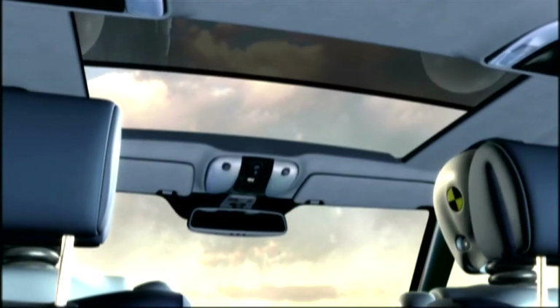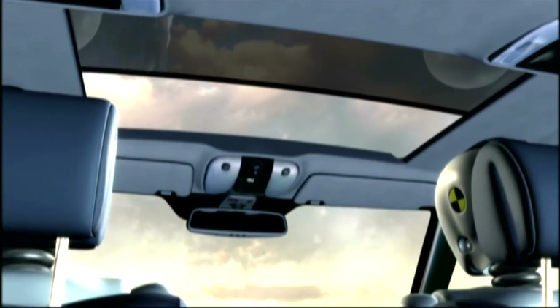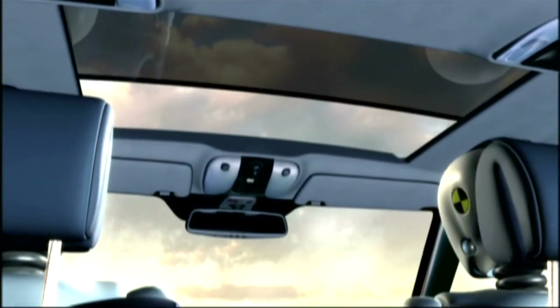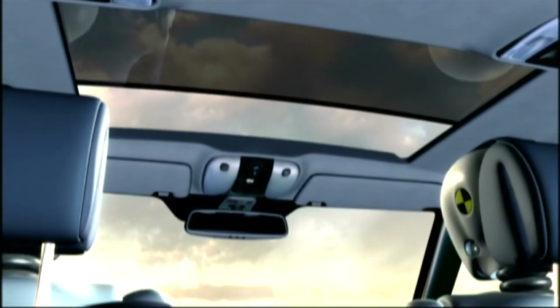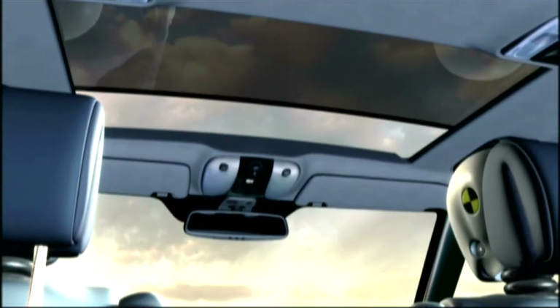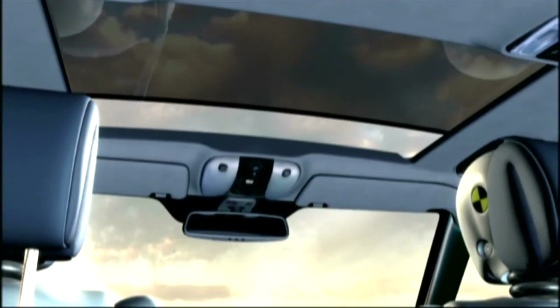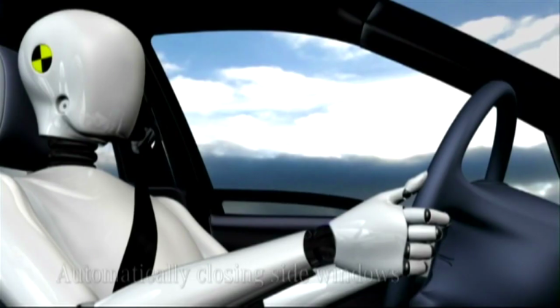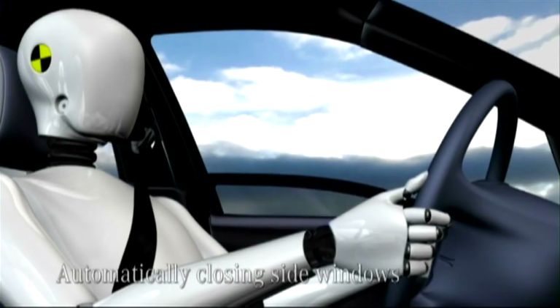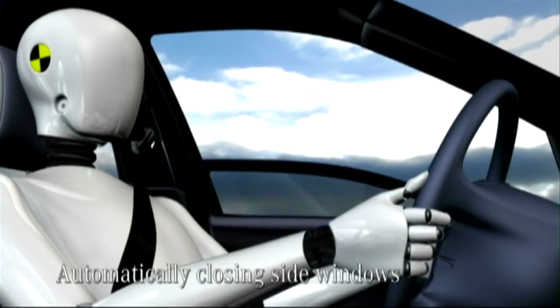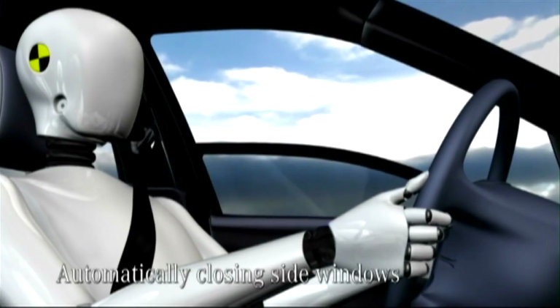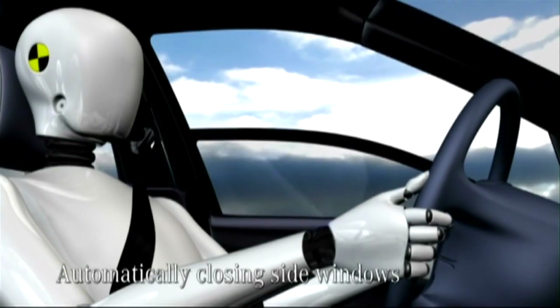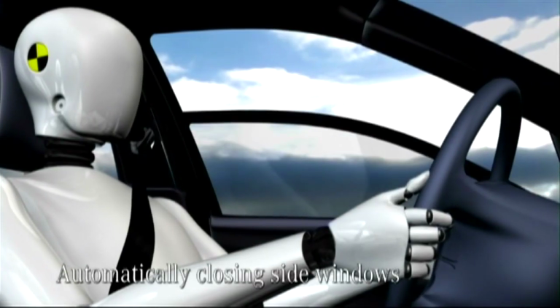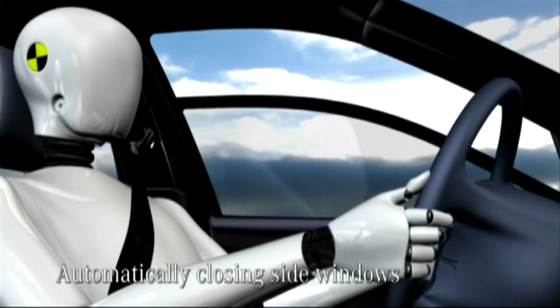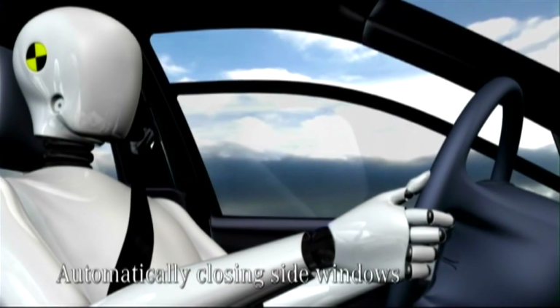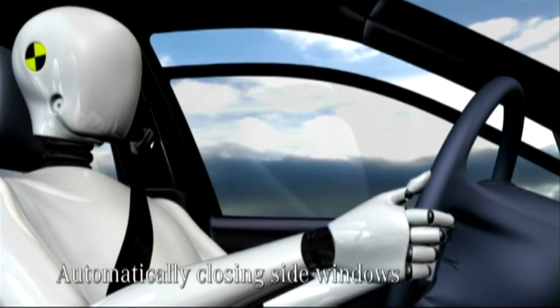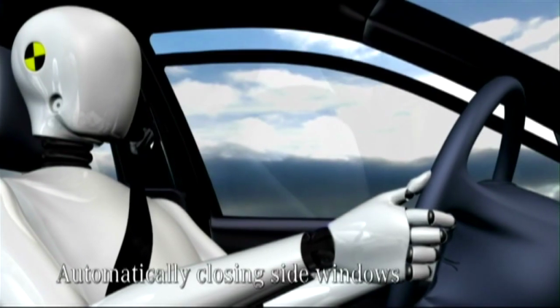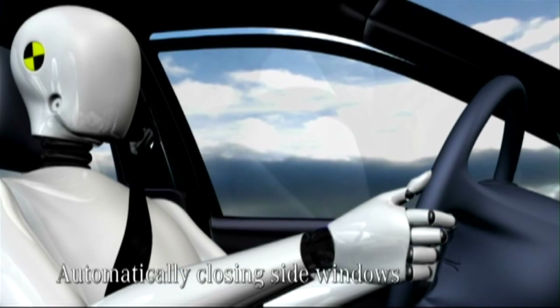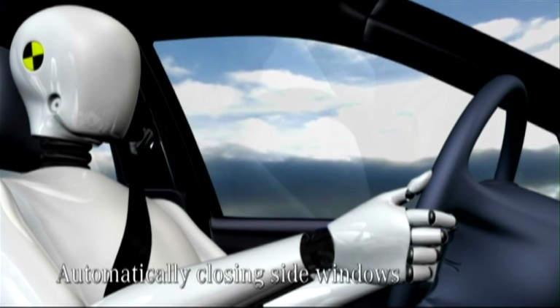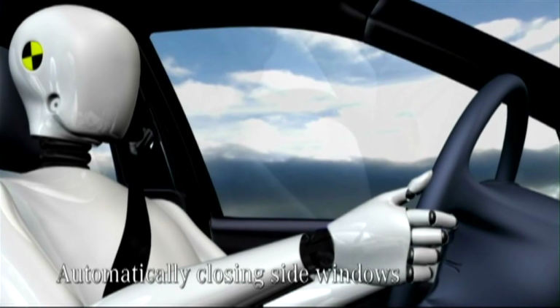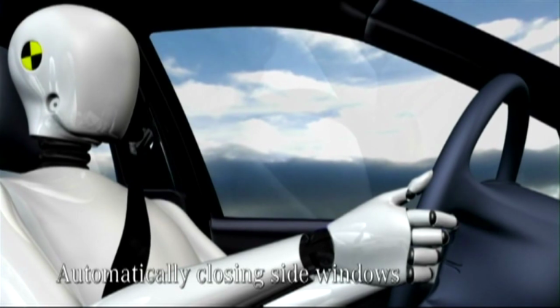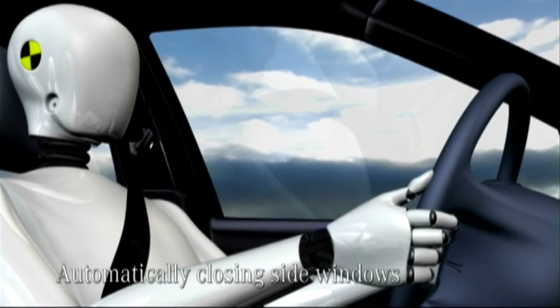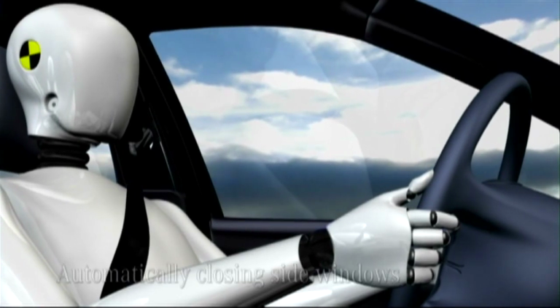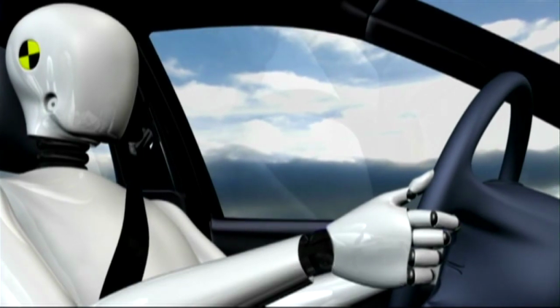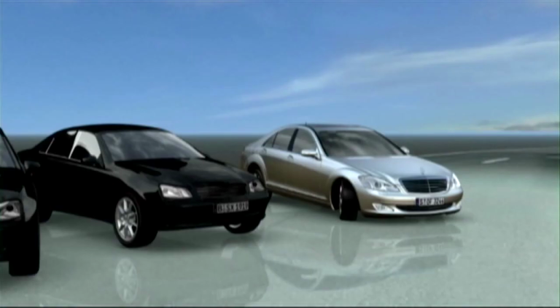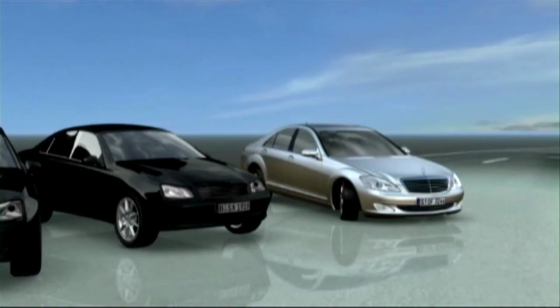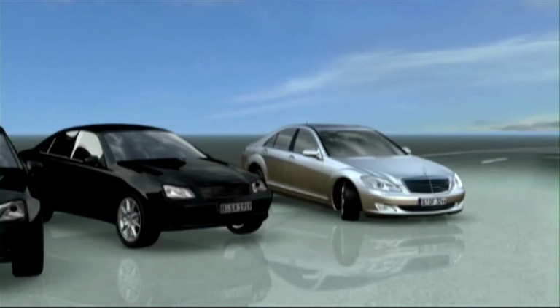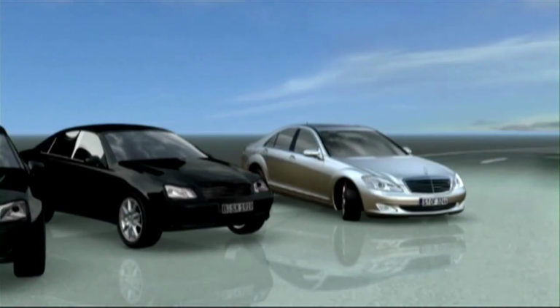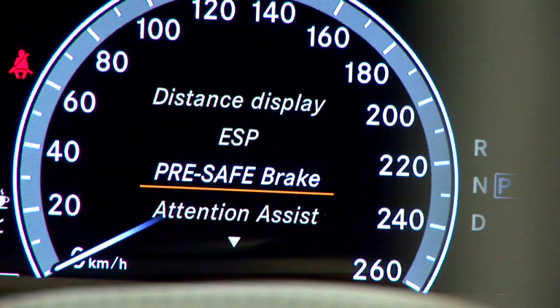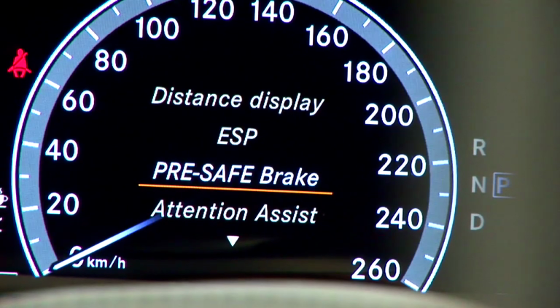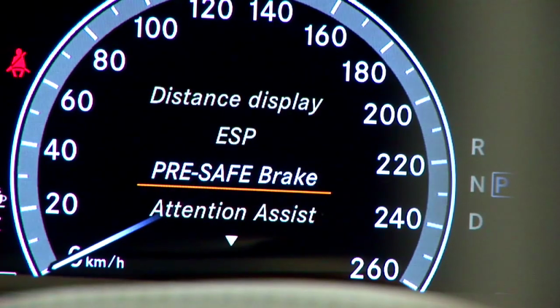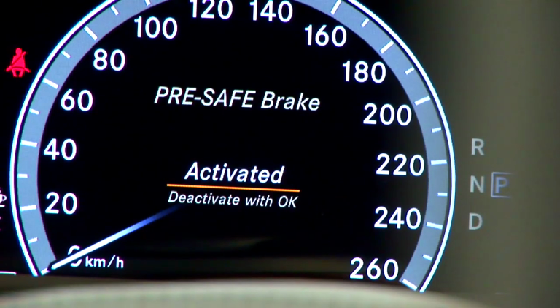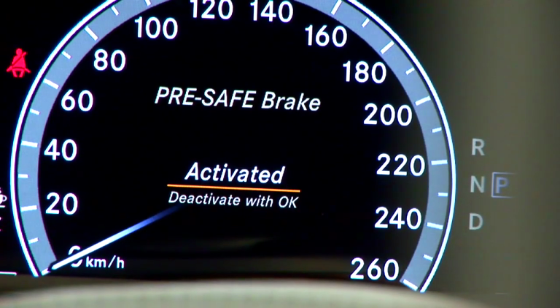If the driver fails to react to the imminent collision and fails to press the brake pedal, the car will automatically brake itself.